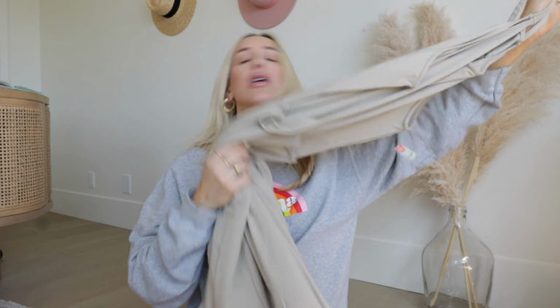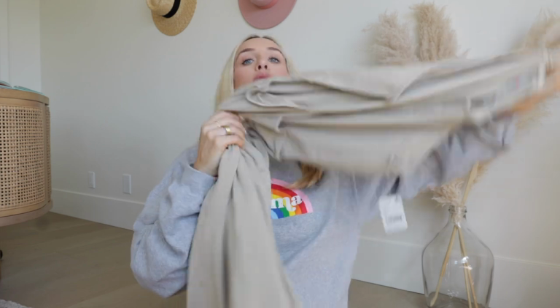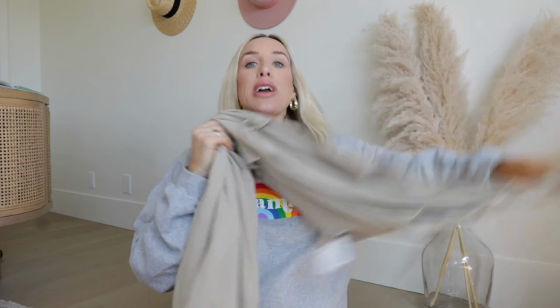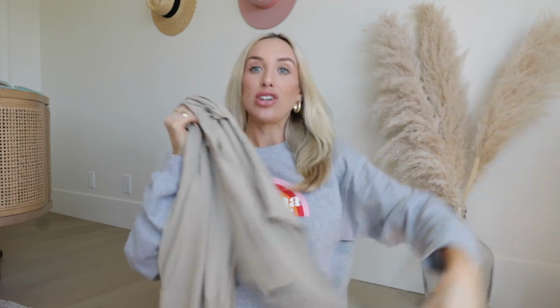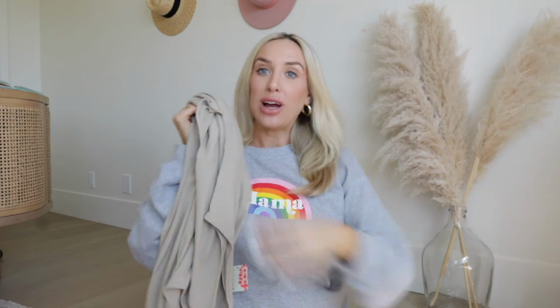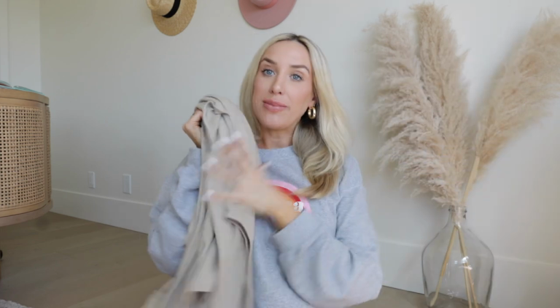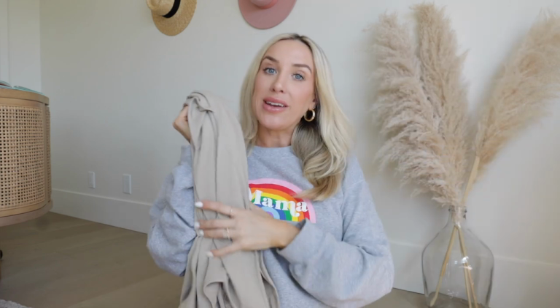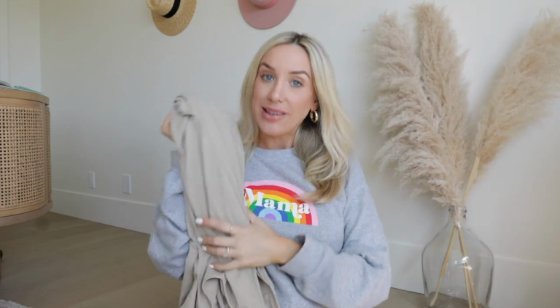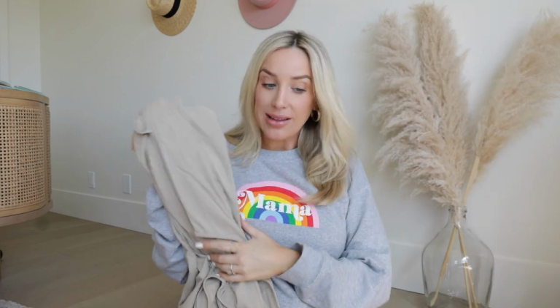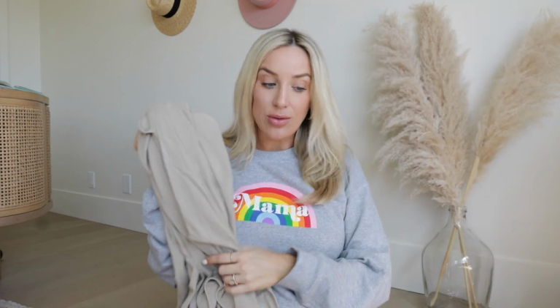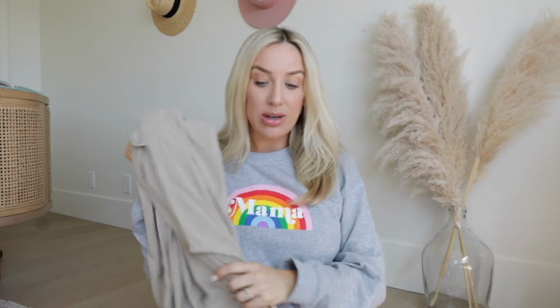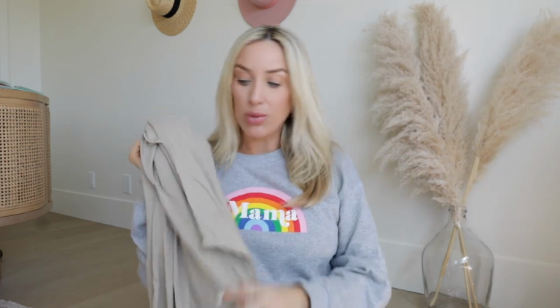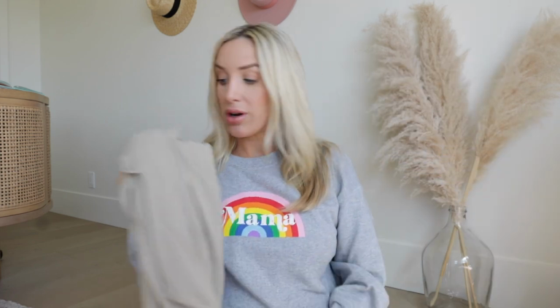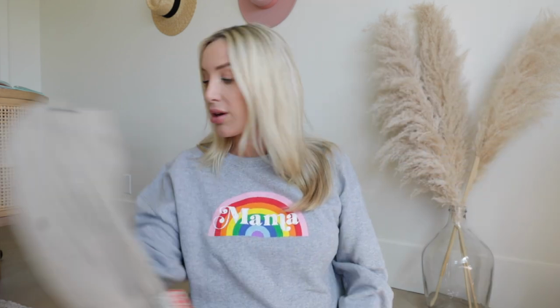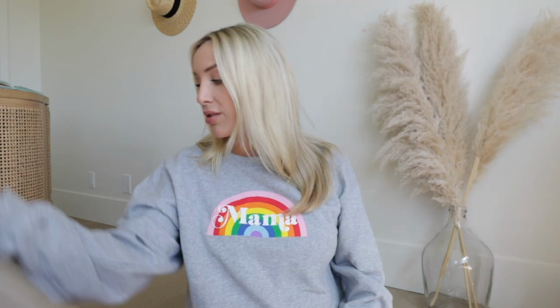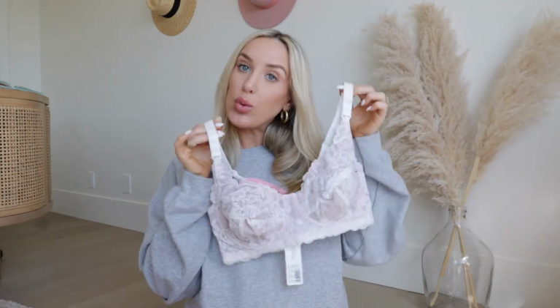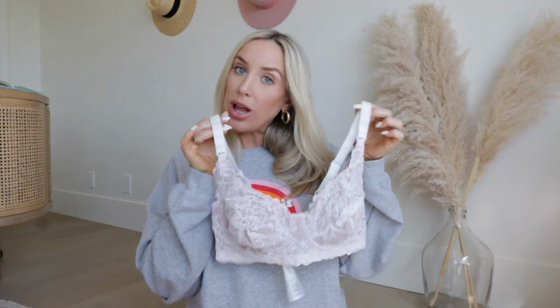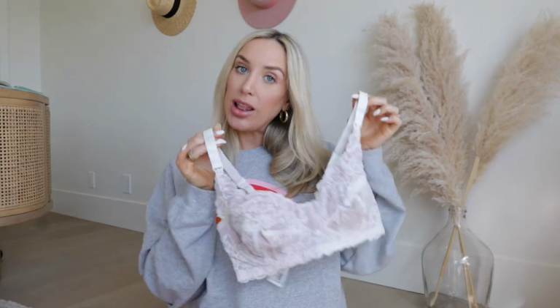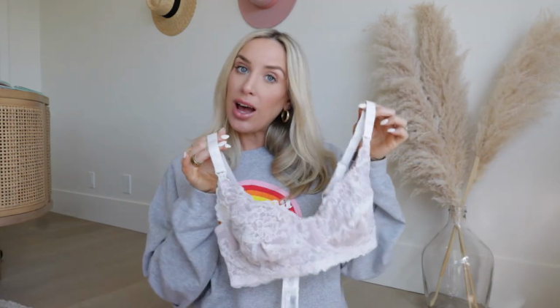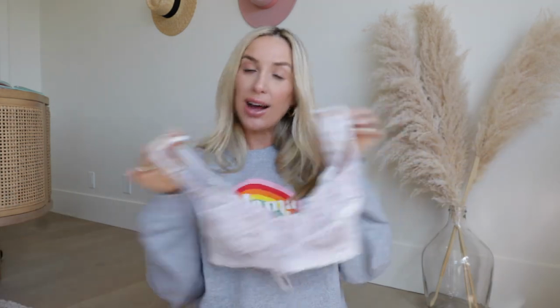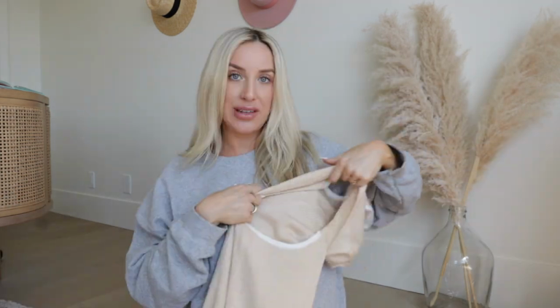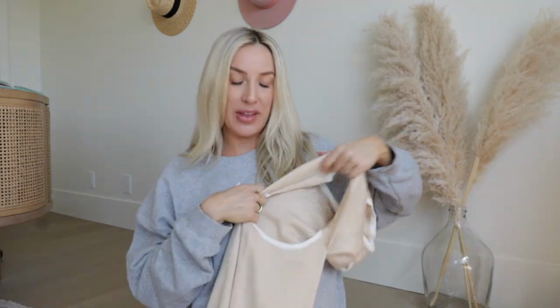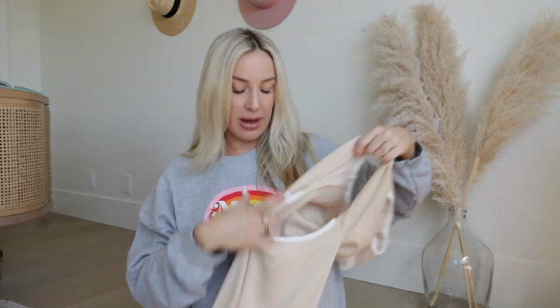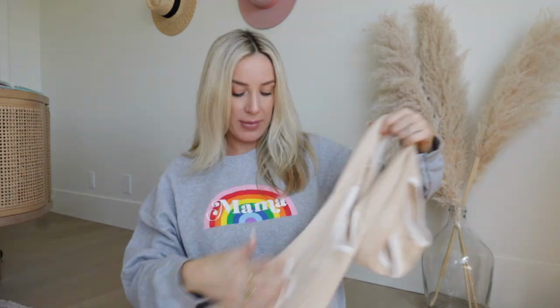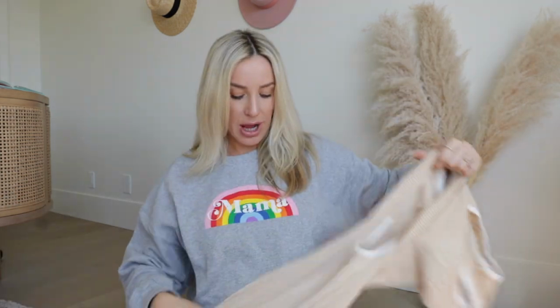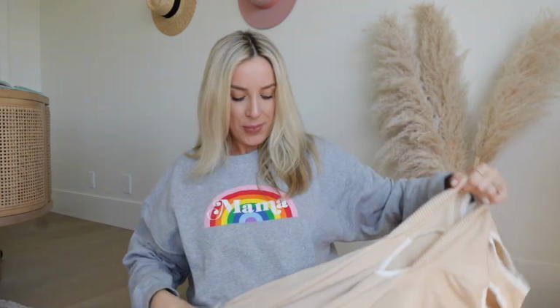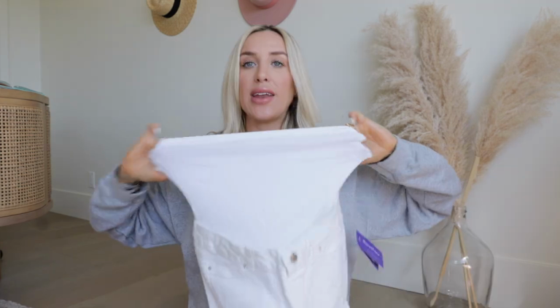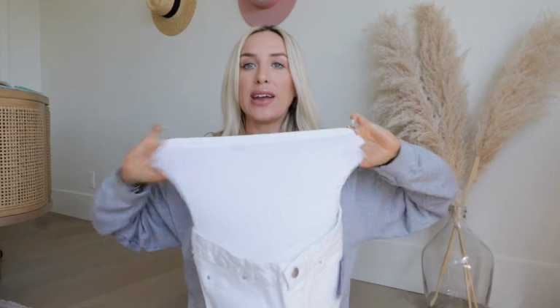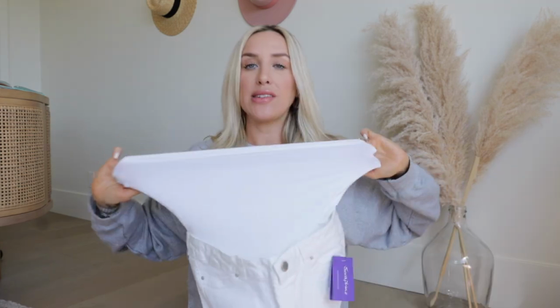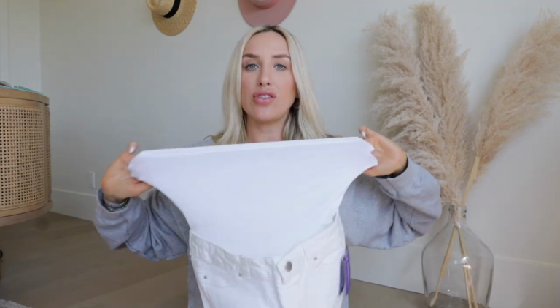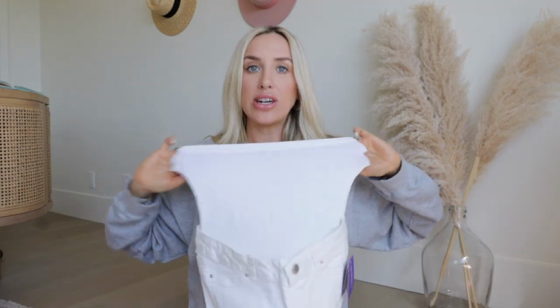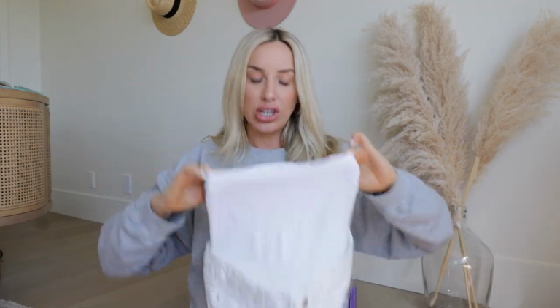Oh my gosh, I may need to get this one in more colors! Nice and stretchy.